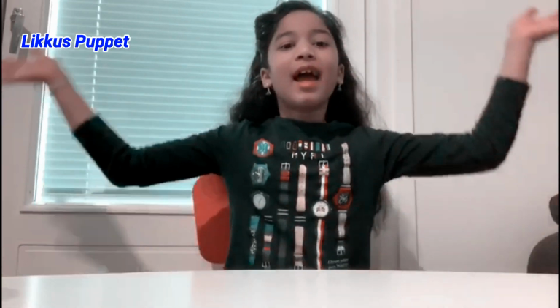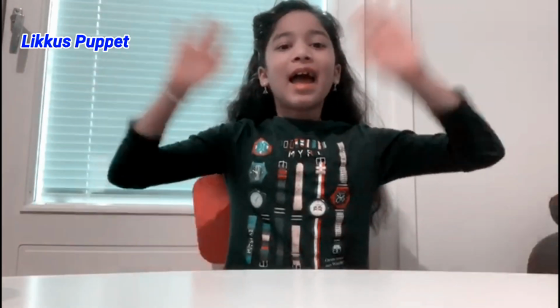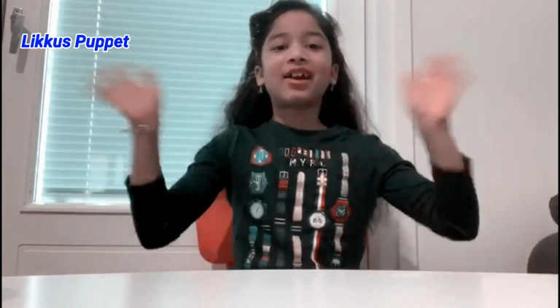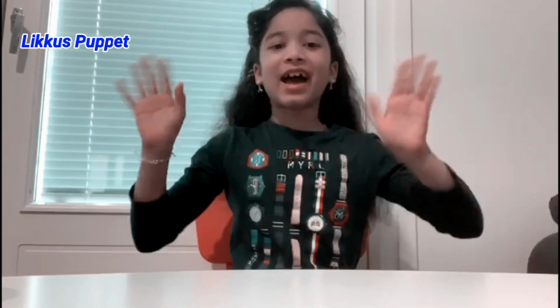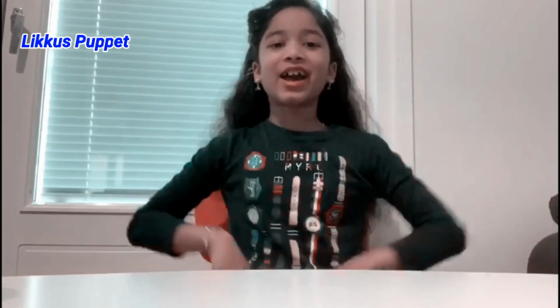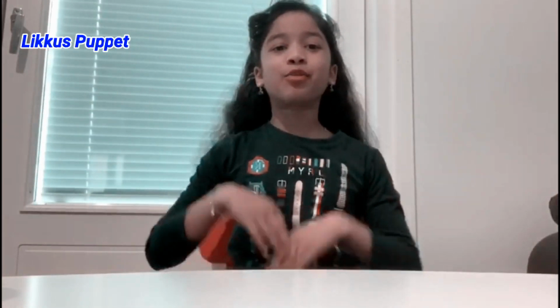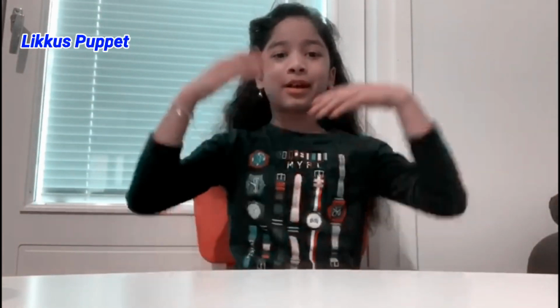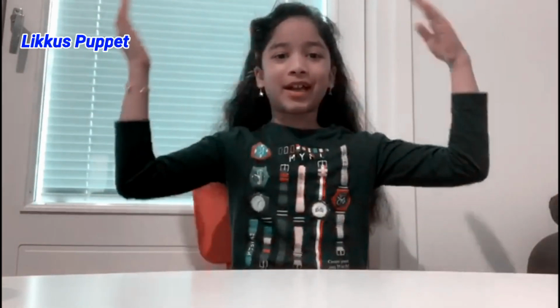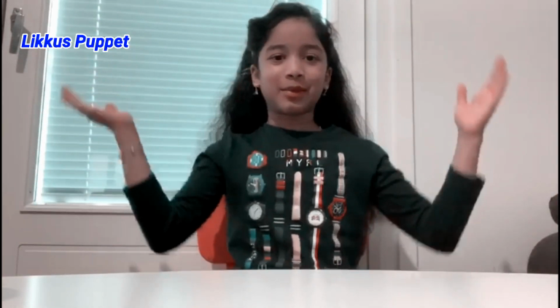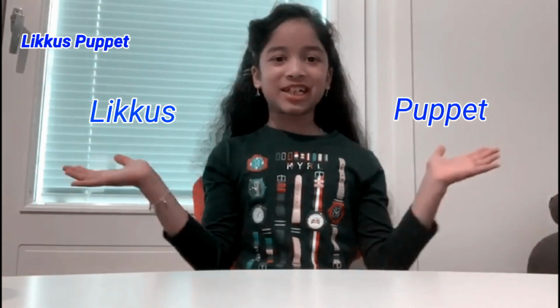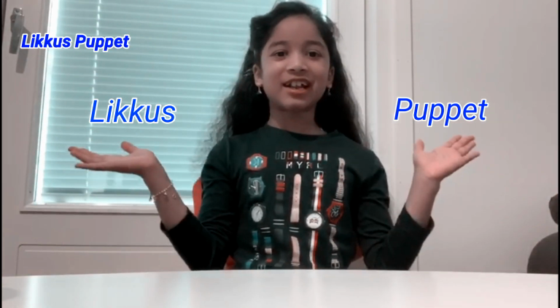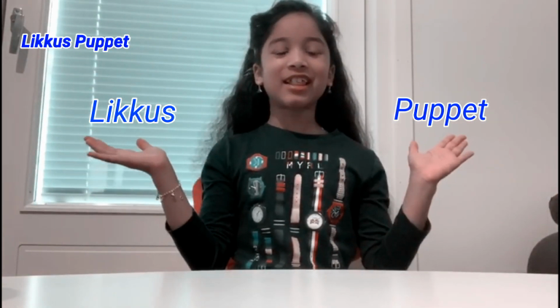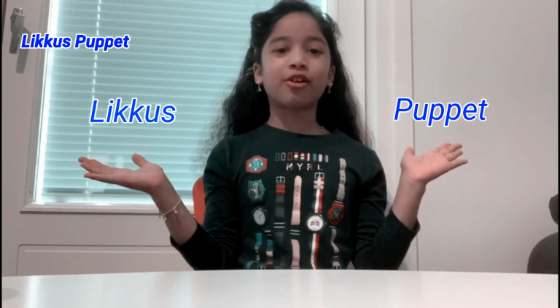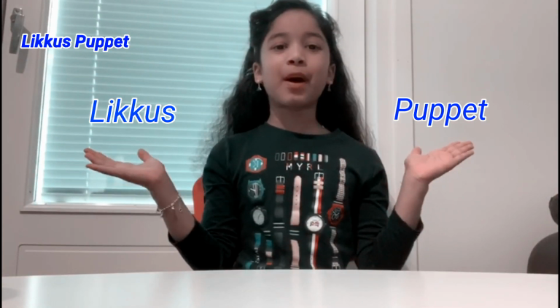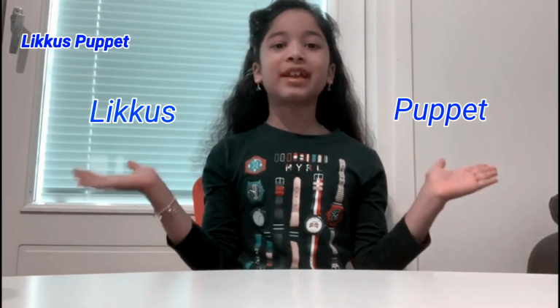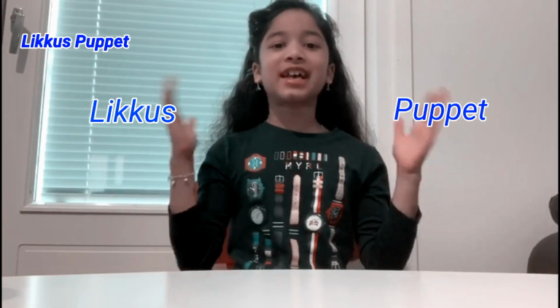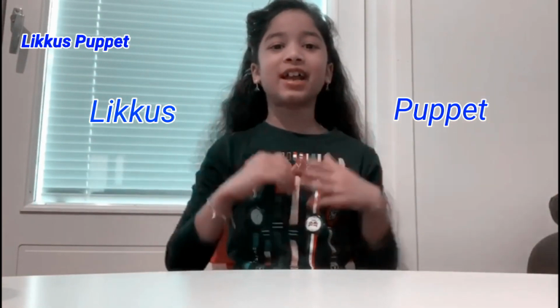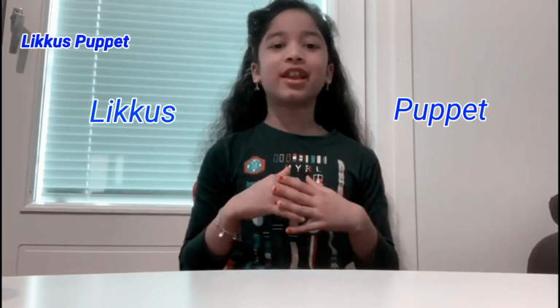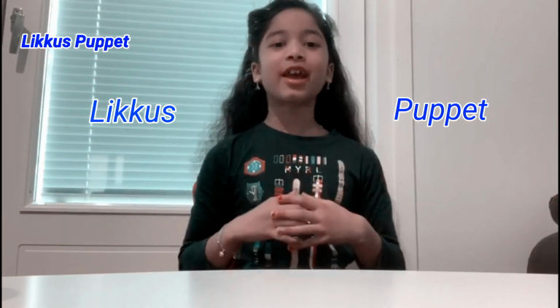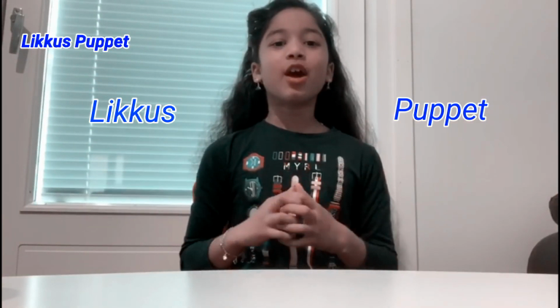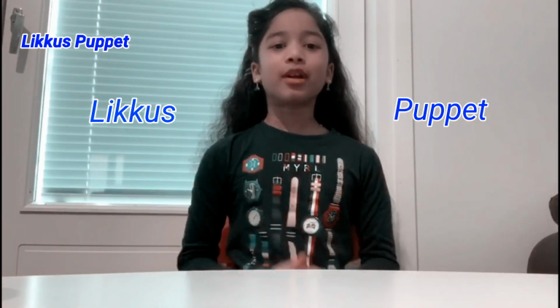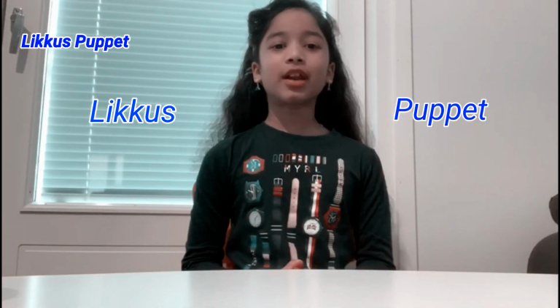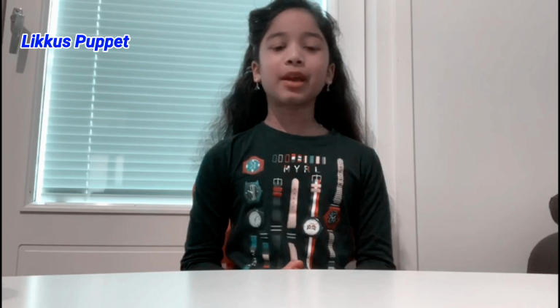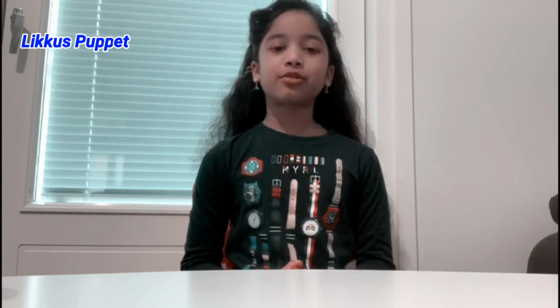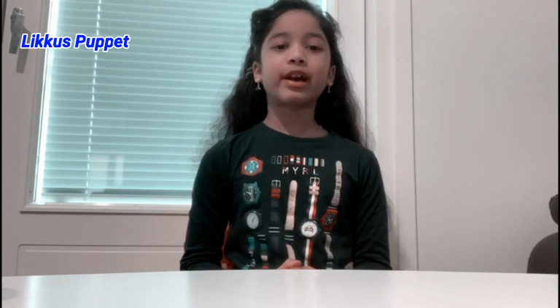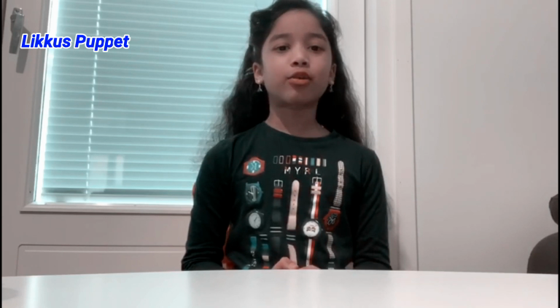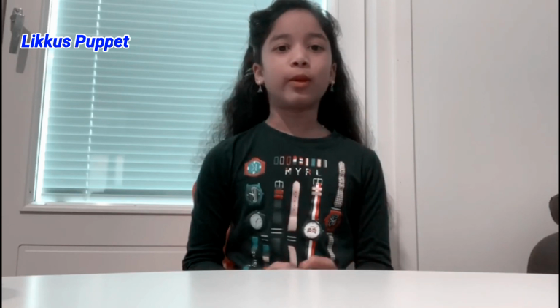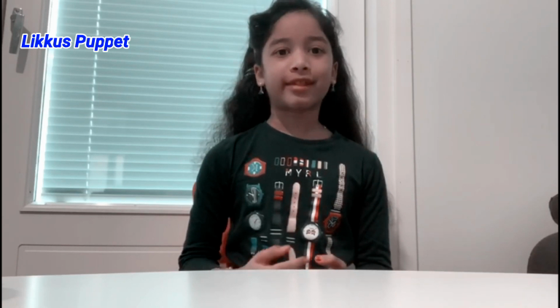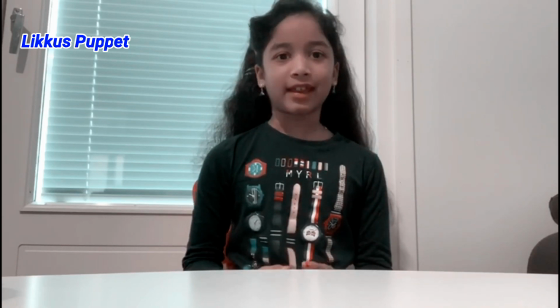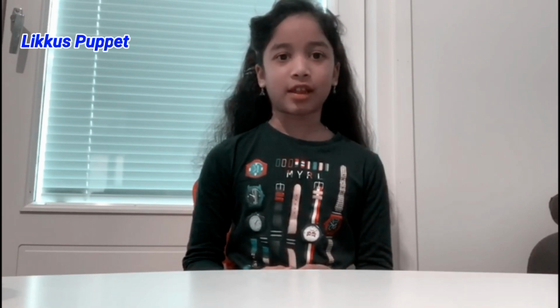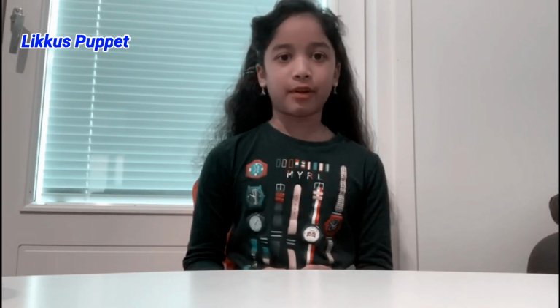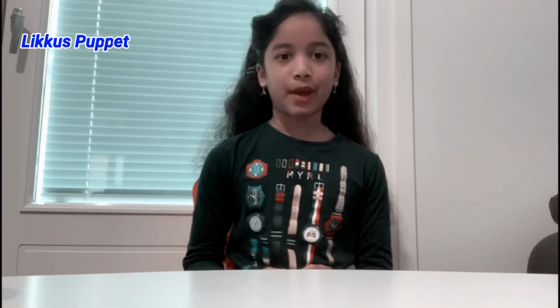Hello guys! Welcome back to my channel, Liko's Puppet, and today we're going to be doing a cool science experiment.